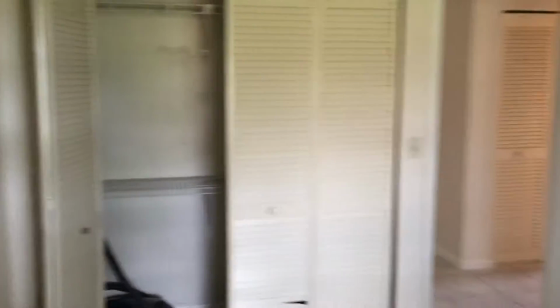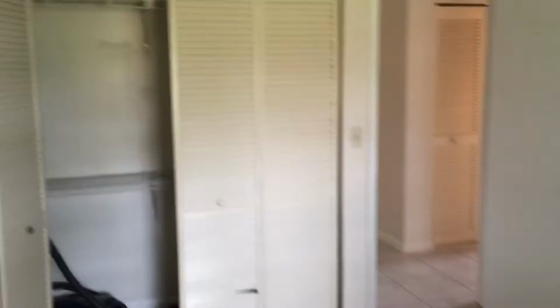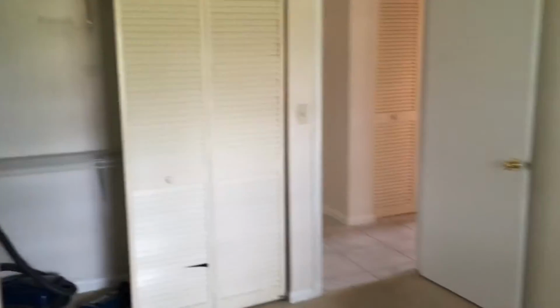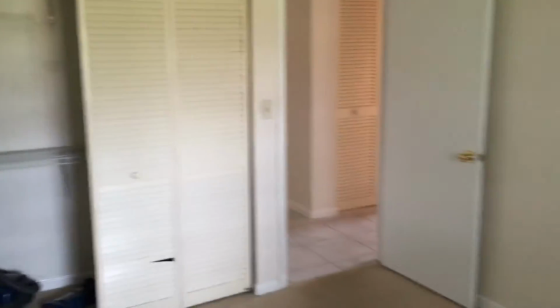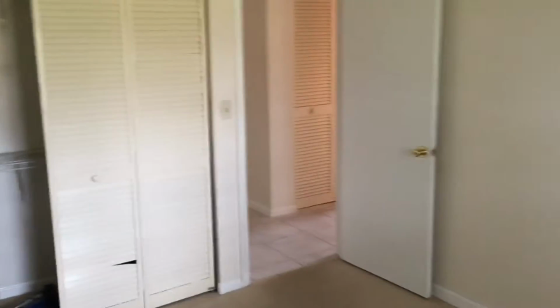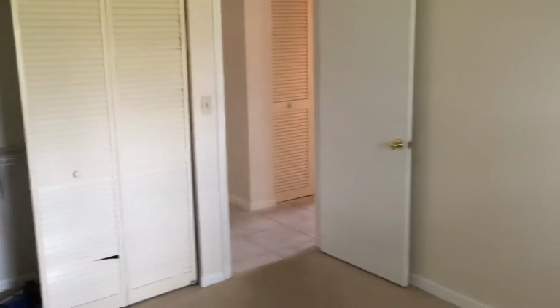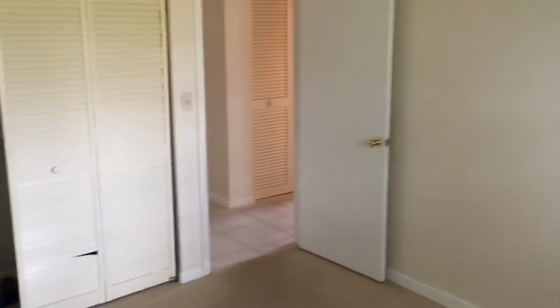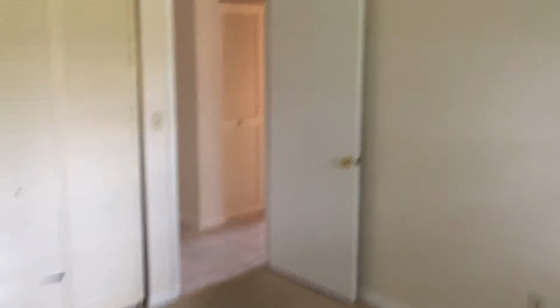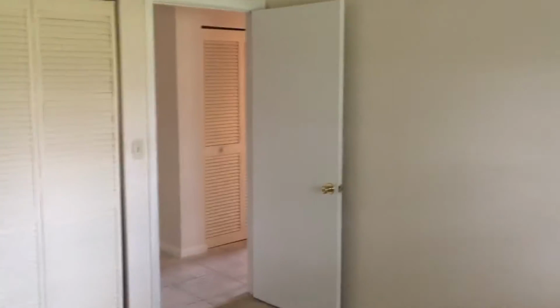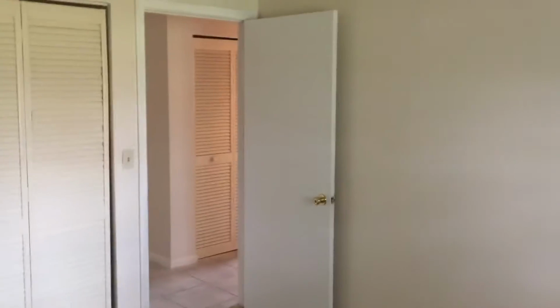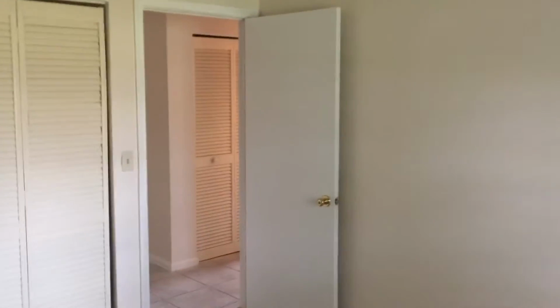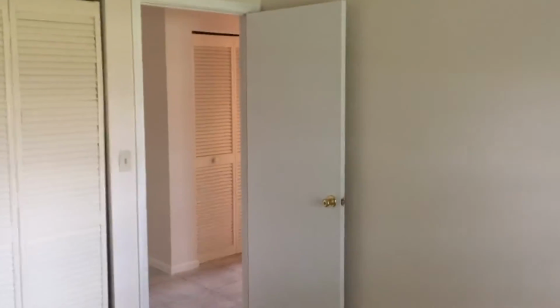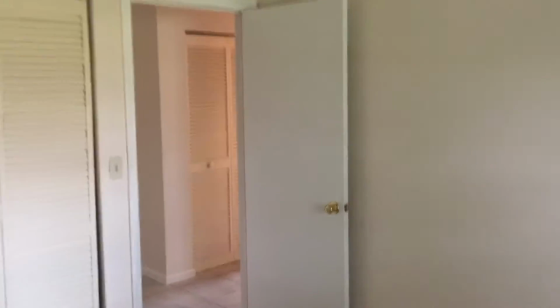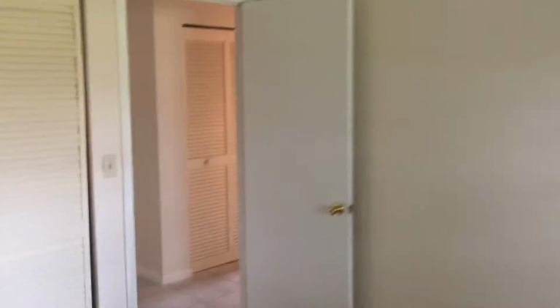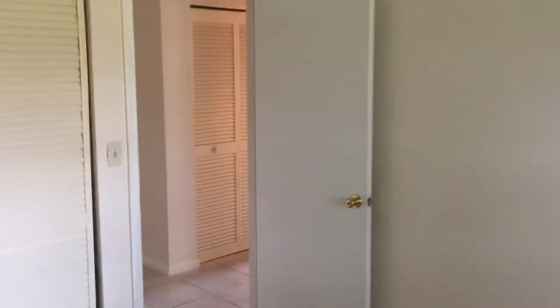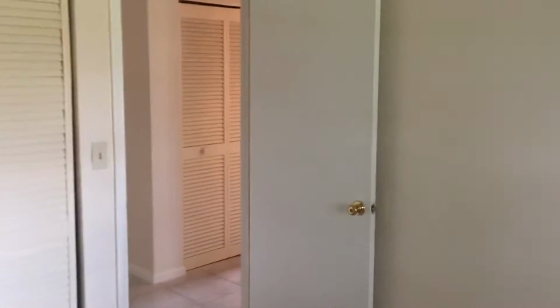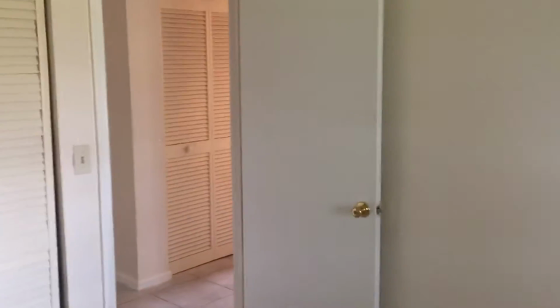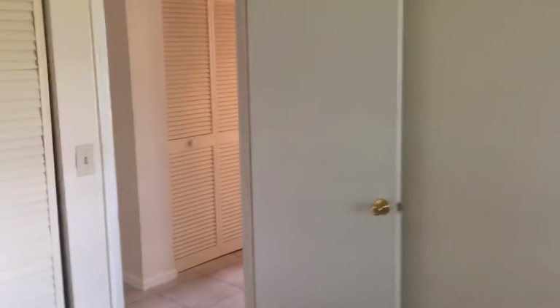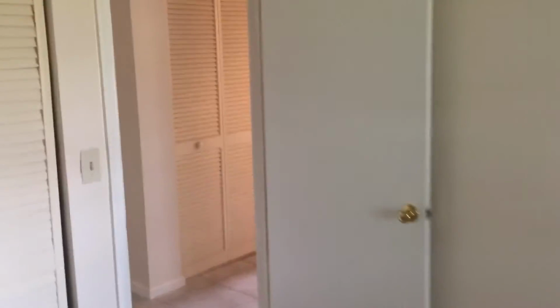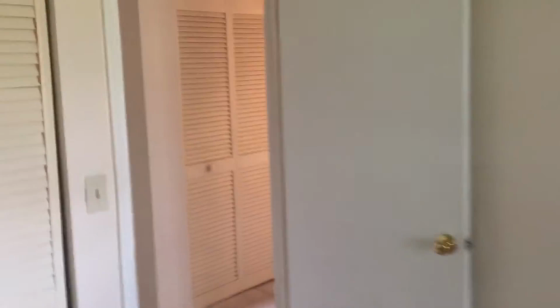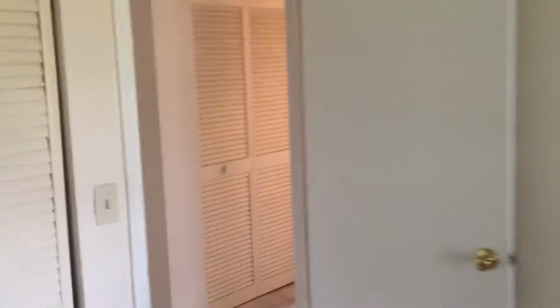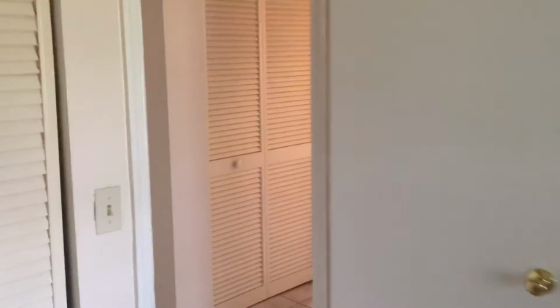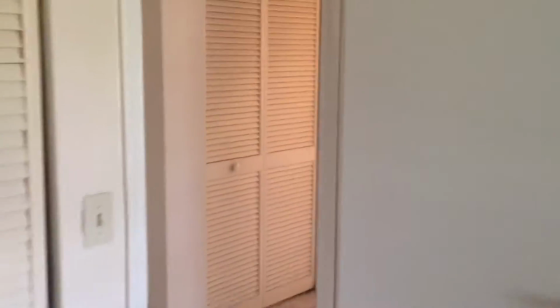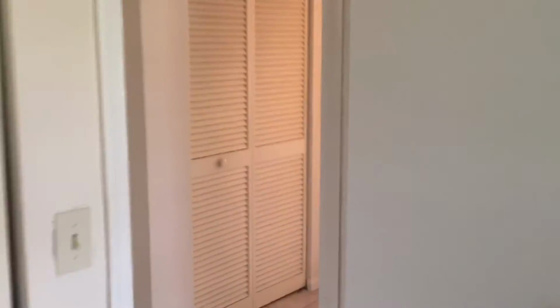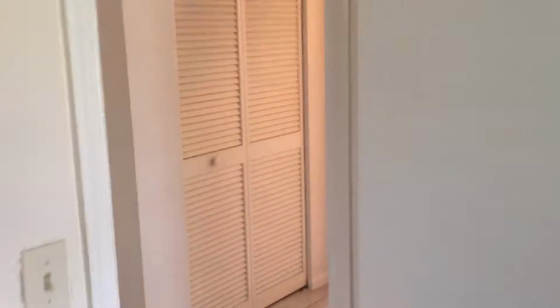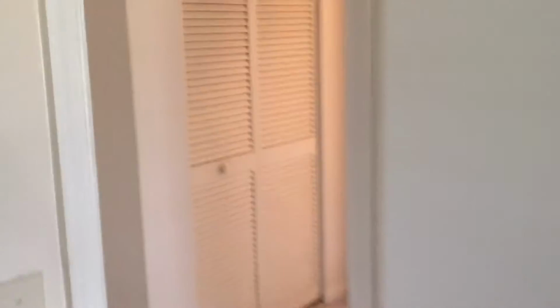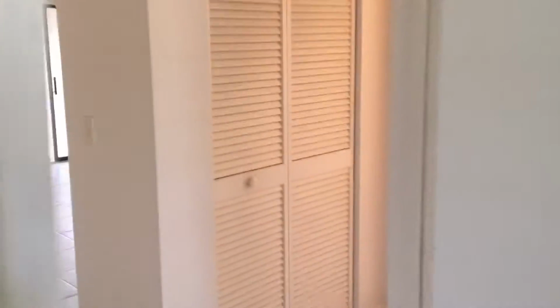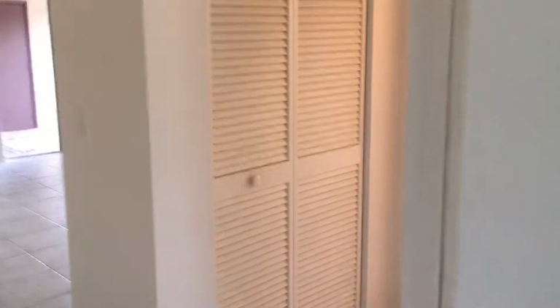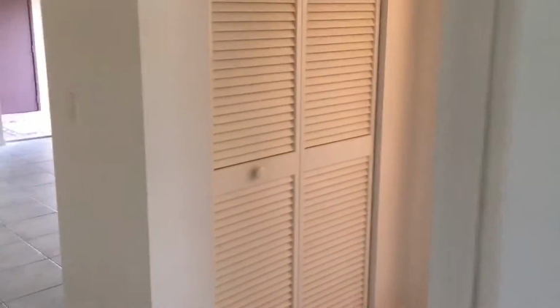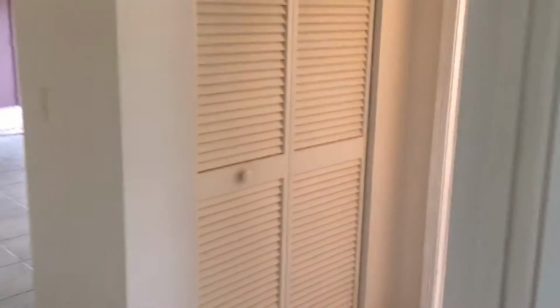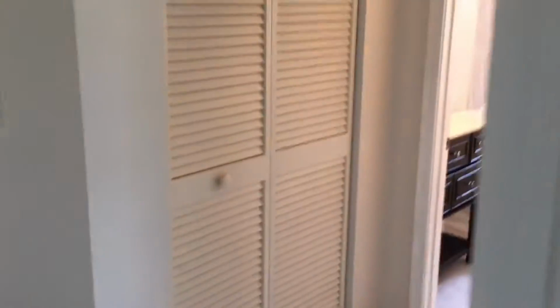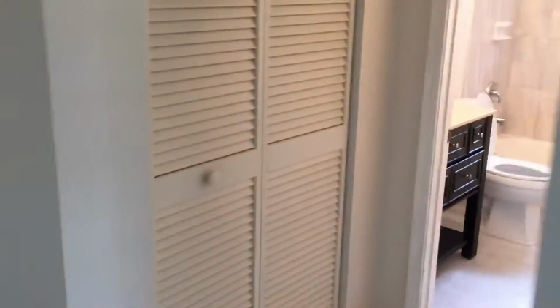Double closet, and another linen closet over here.